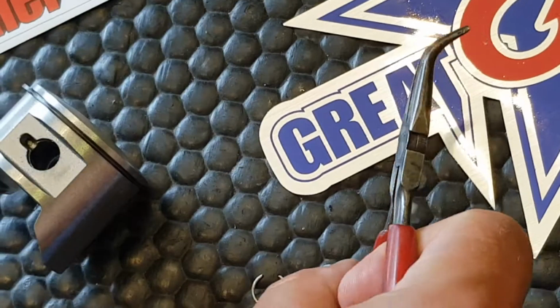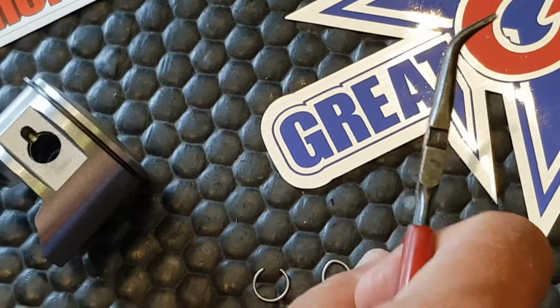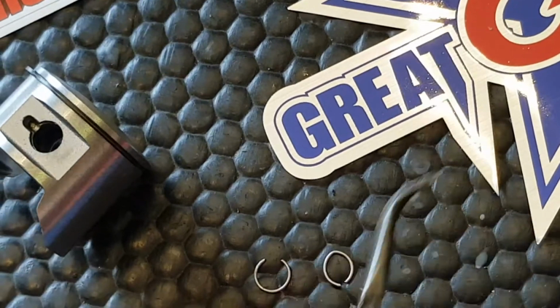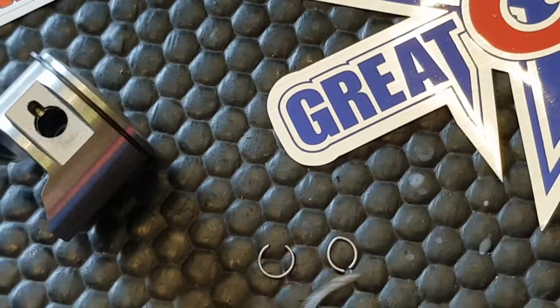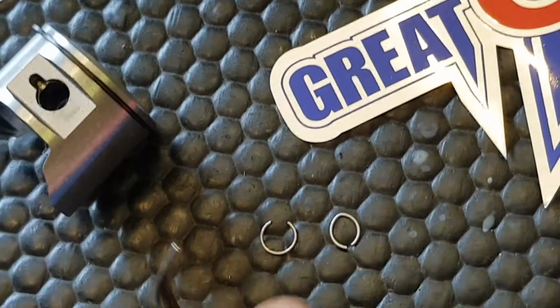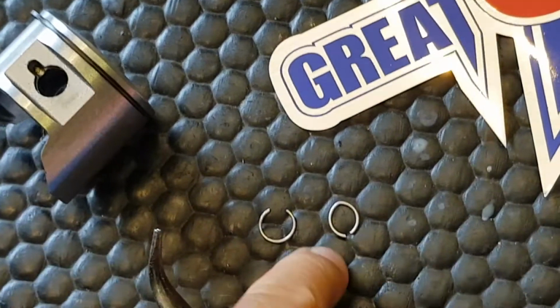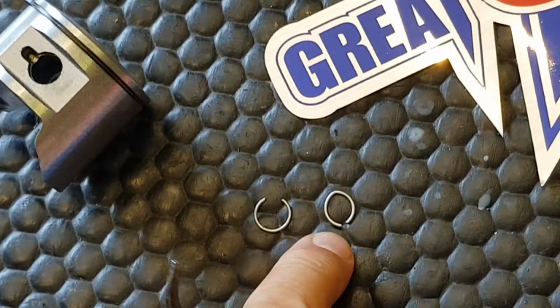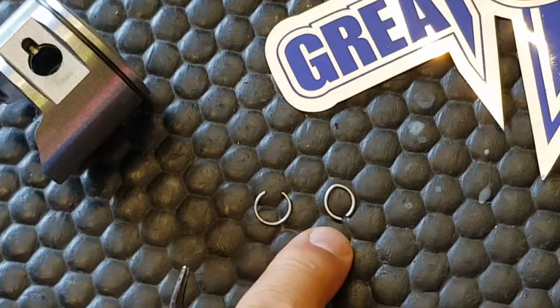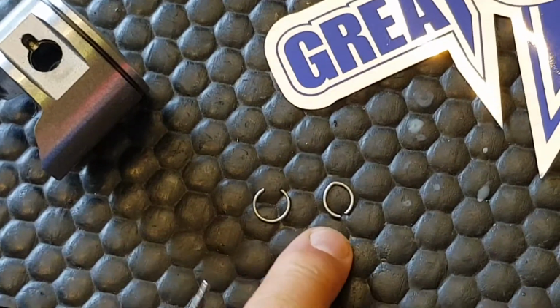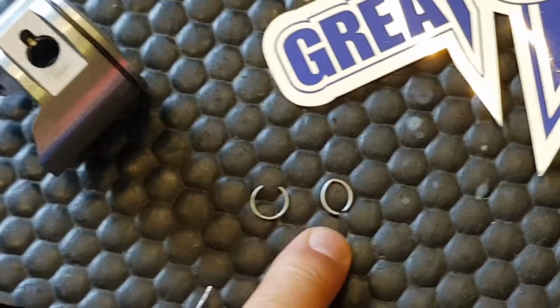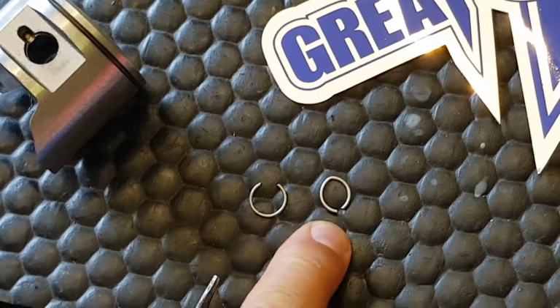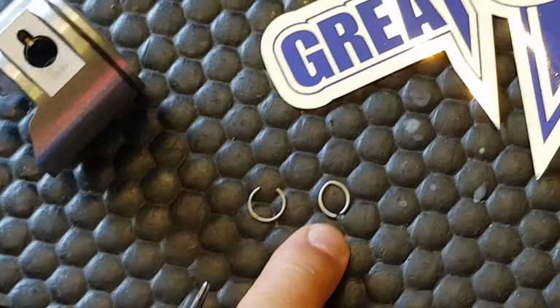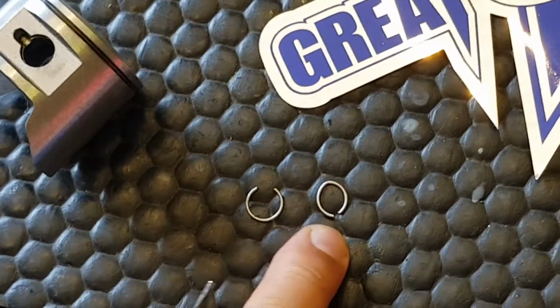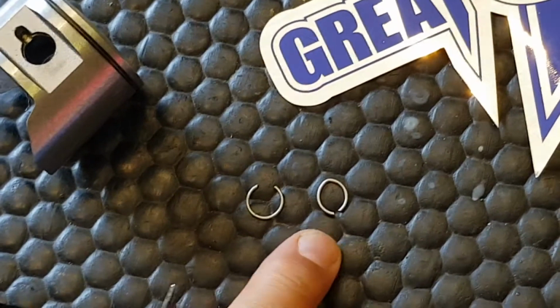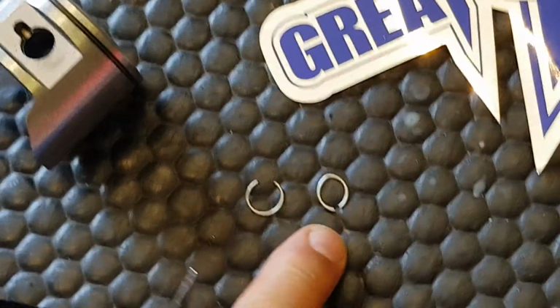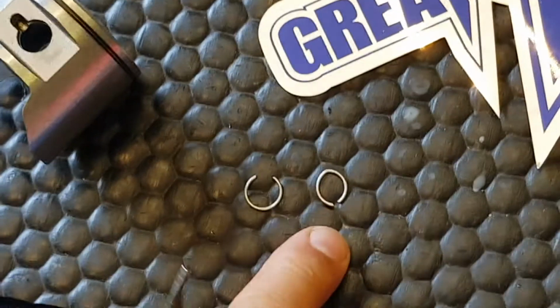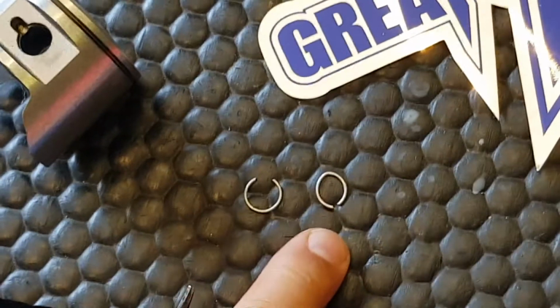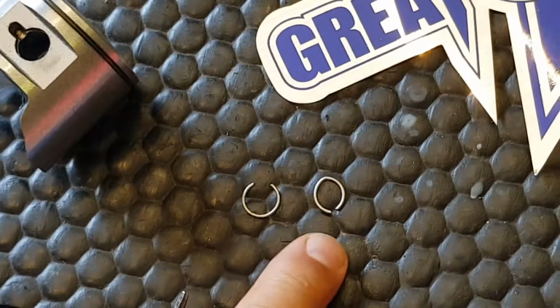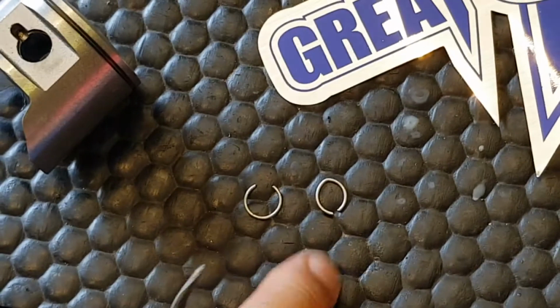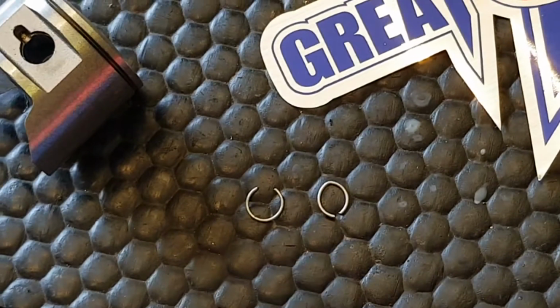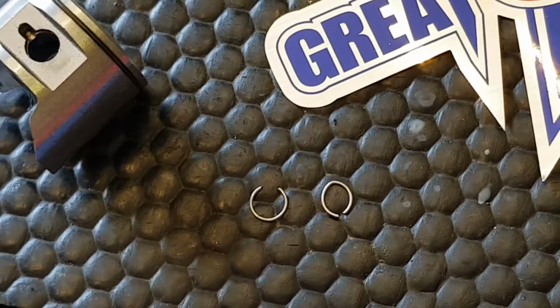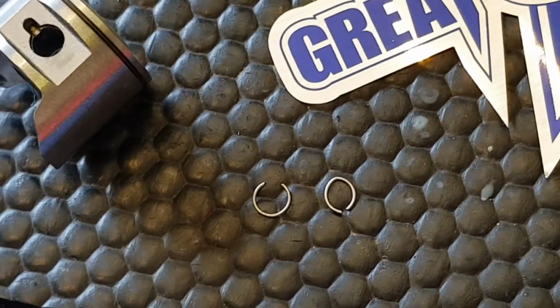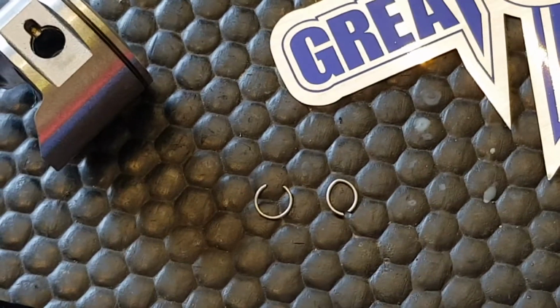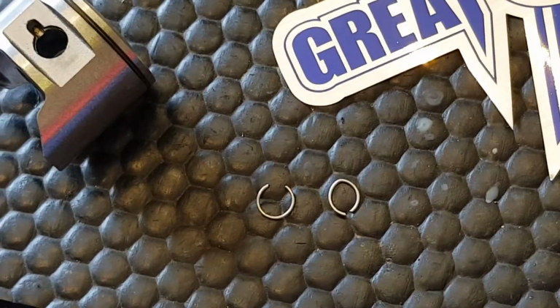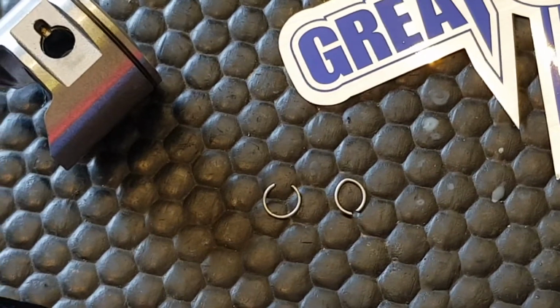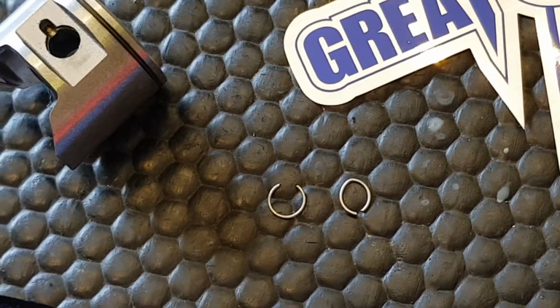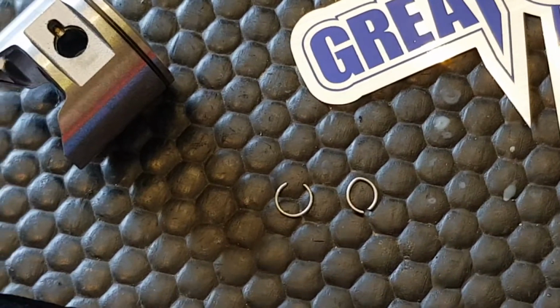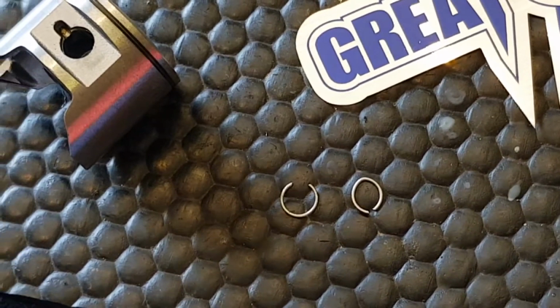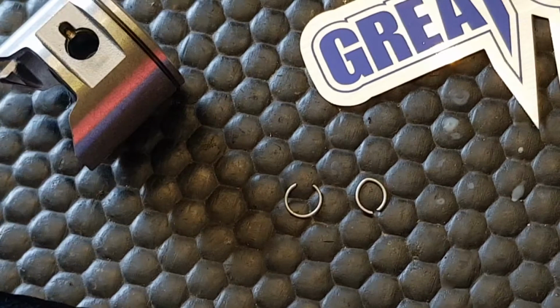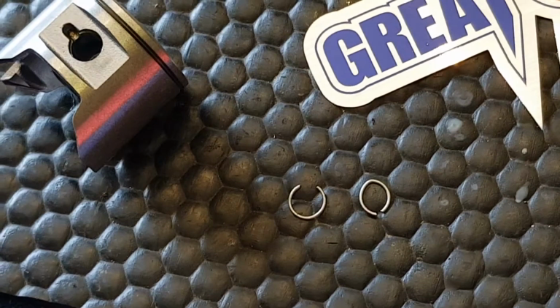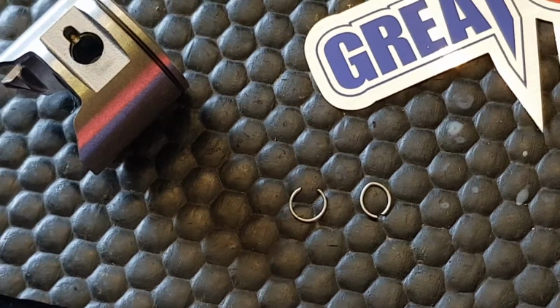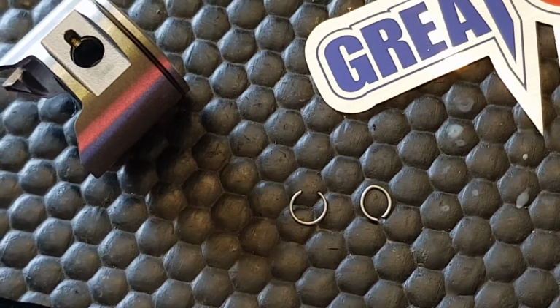That circlip is going to lose tension and when the motor is running it's going to come out, go through the motor and damage the motor.